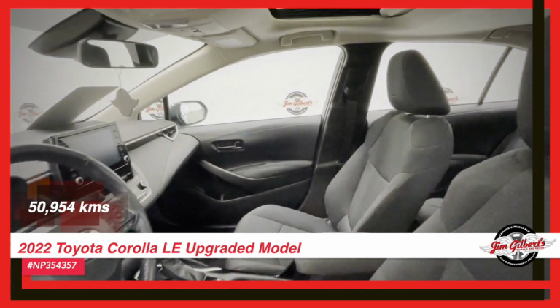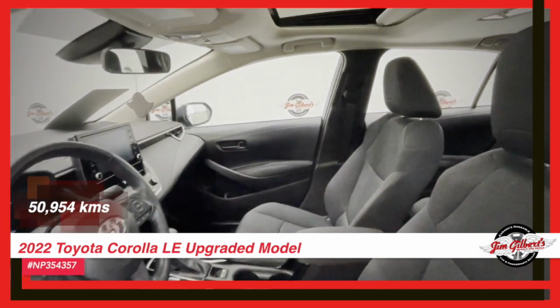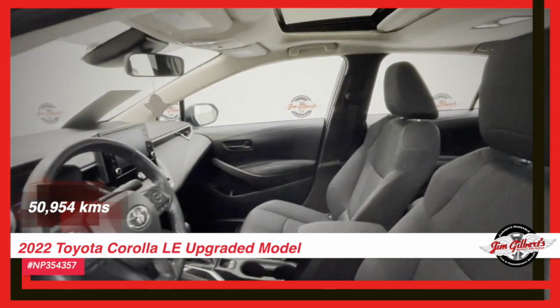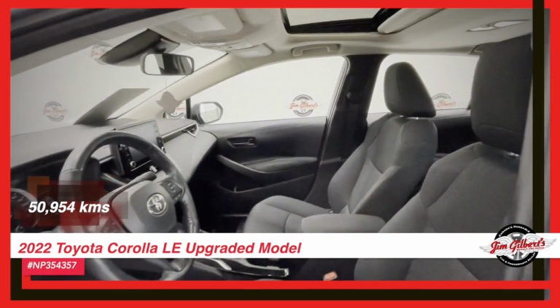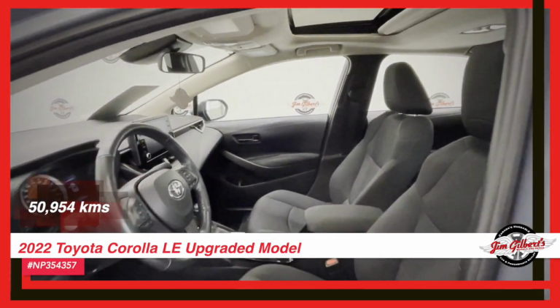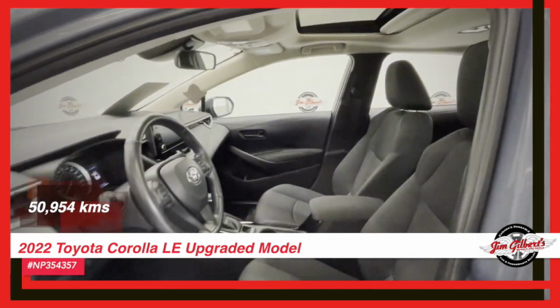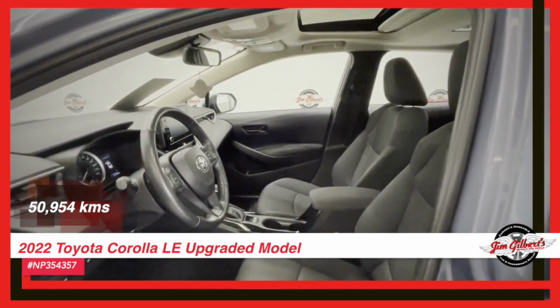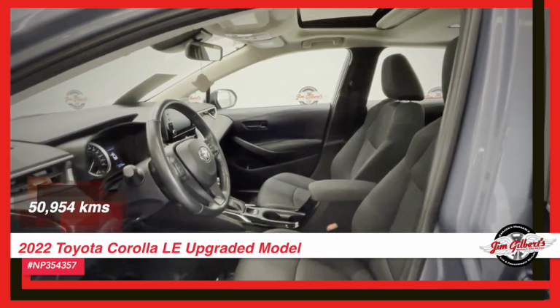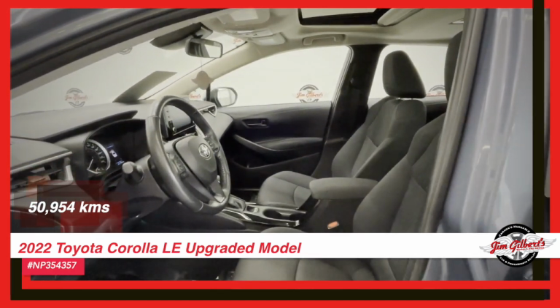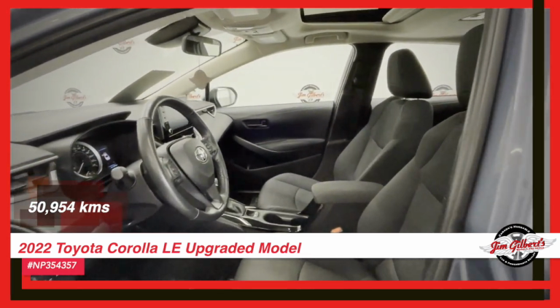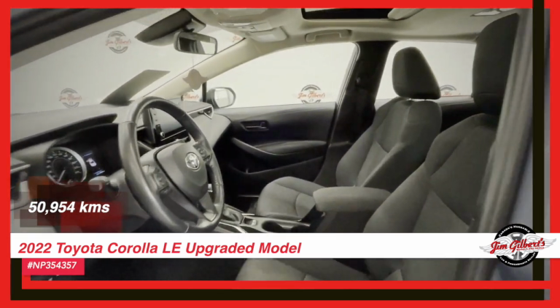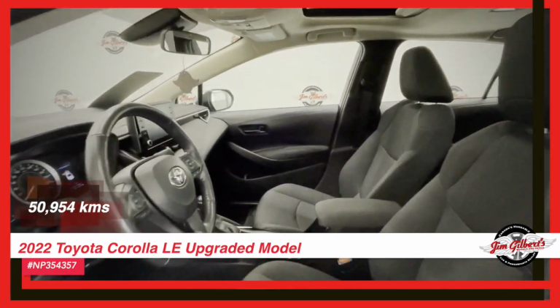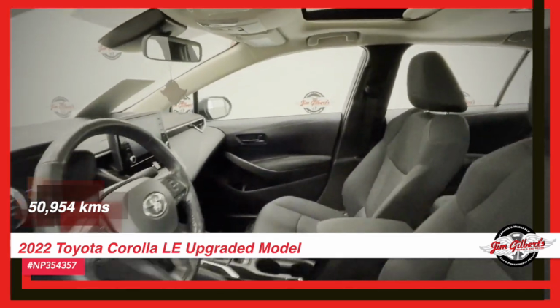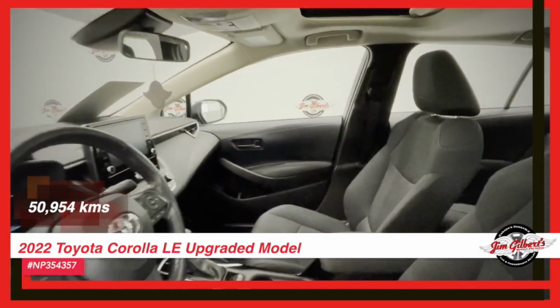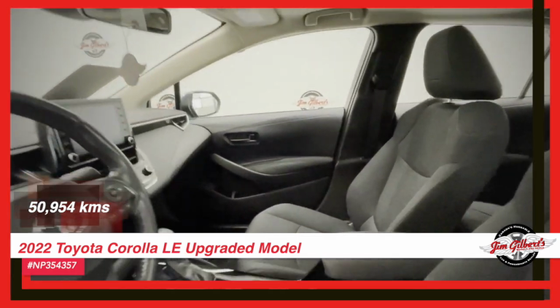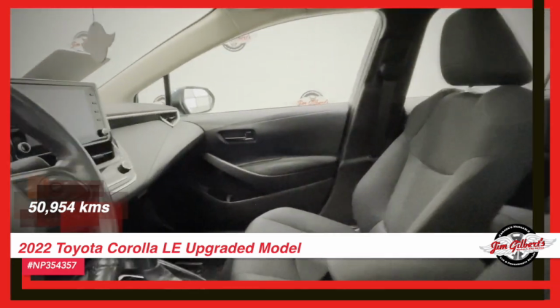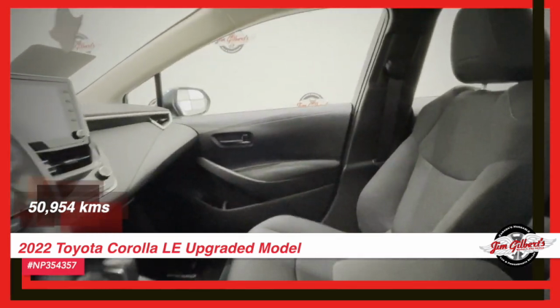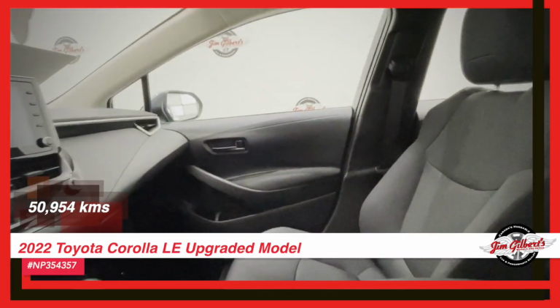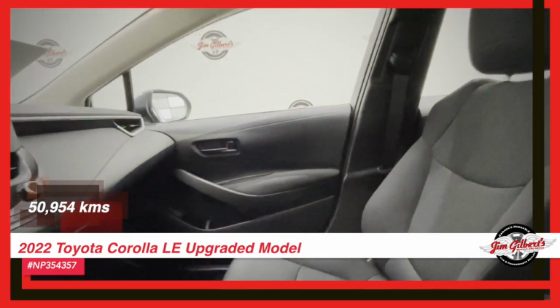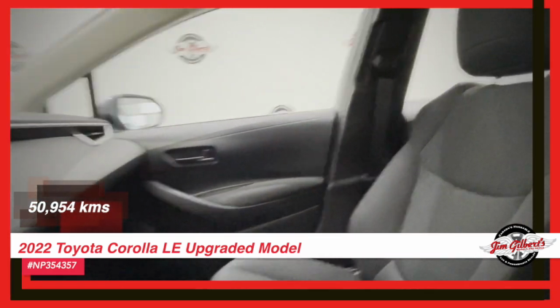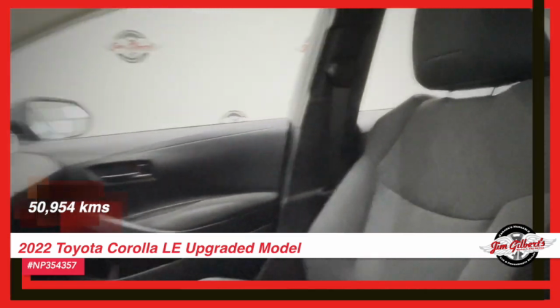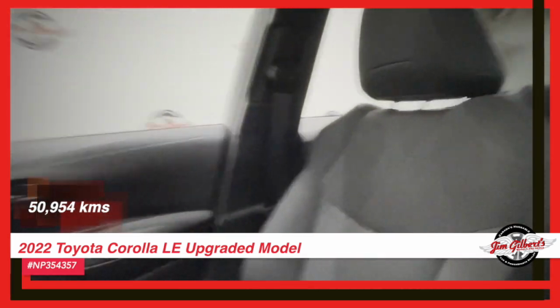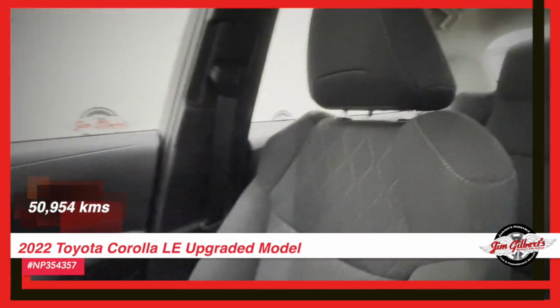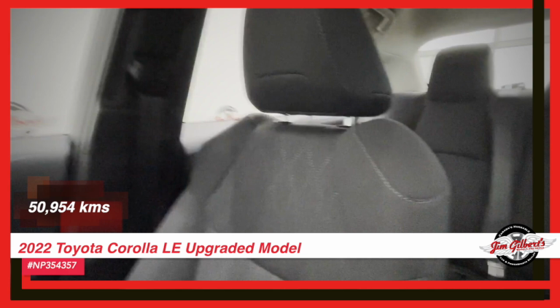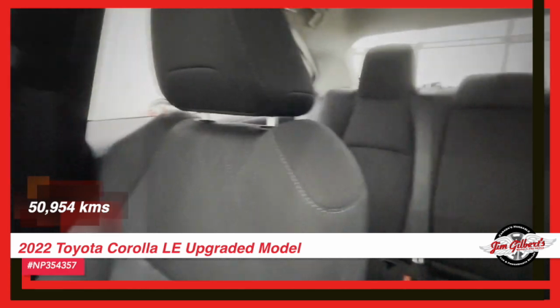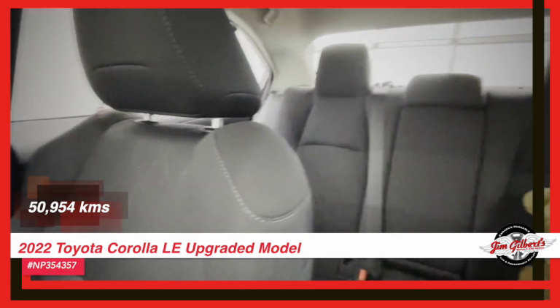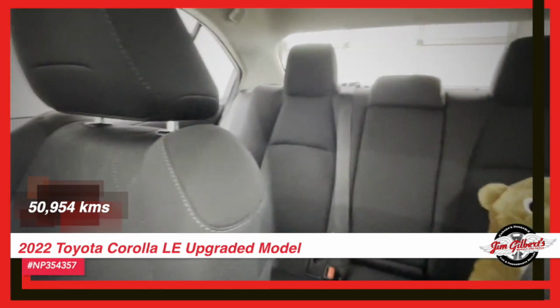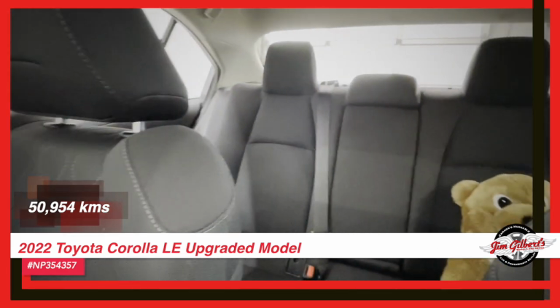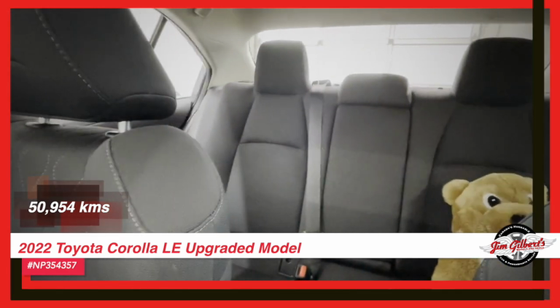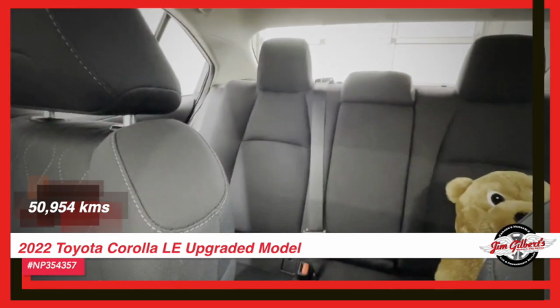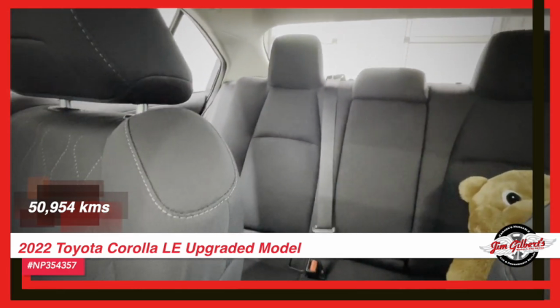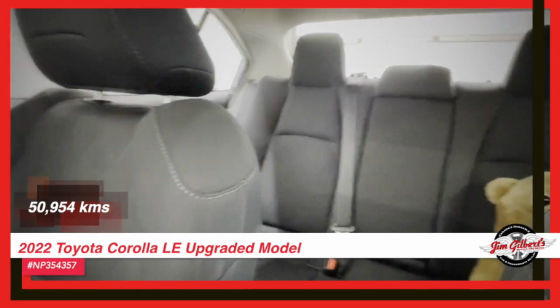Don't miss out on this amazing opportunity. Test drive the 2022 Toyota Corolla LE today. We'll give you a hug, because we love you.